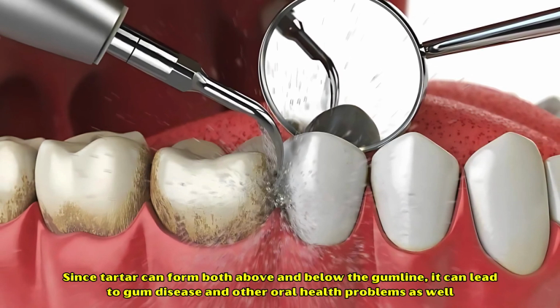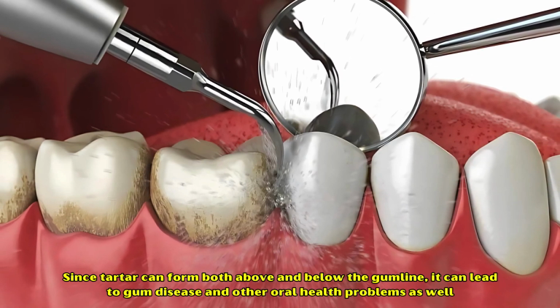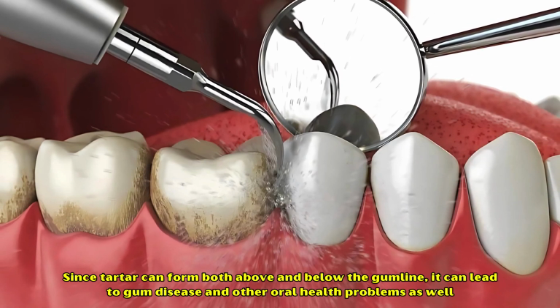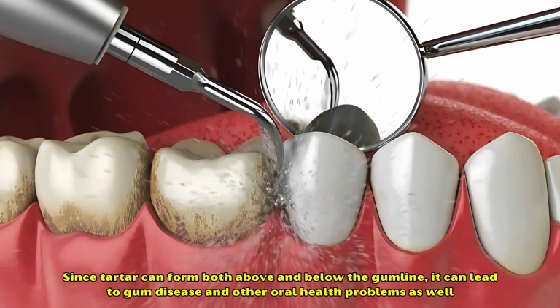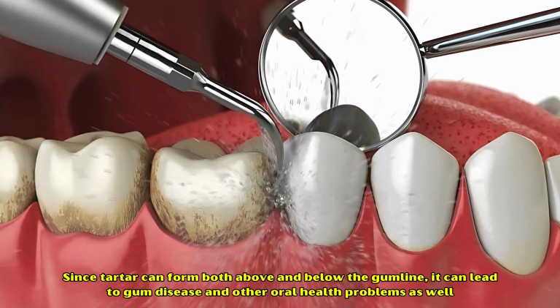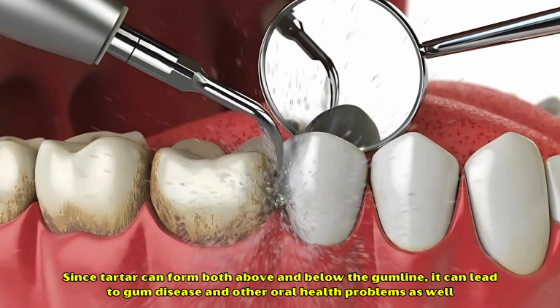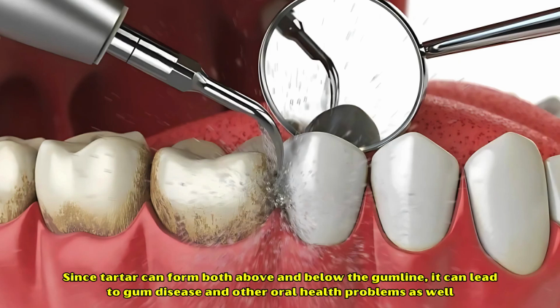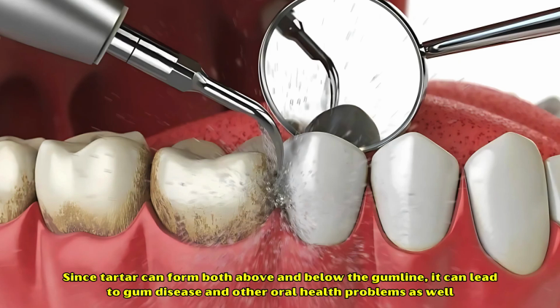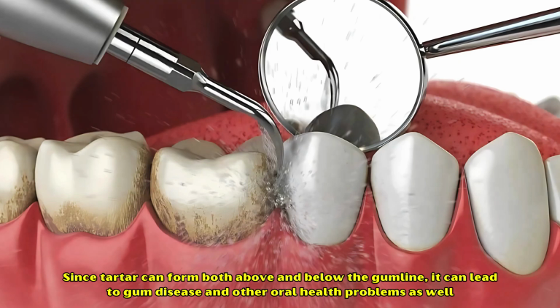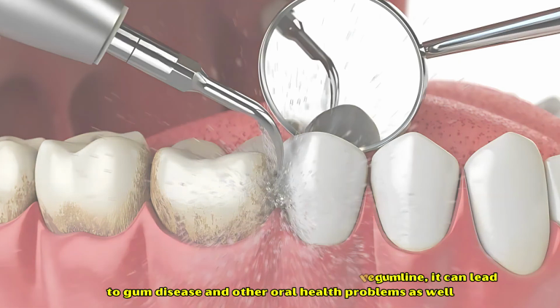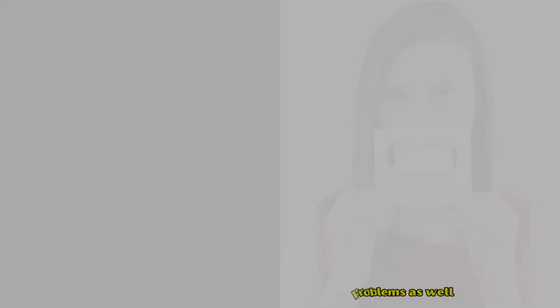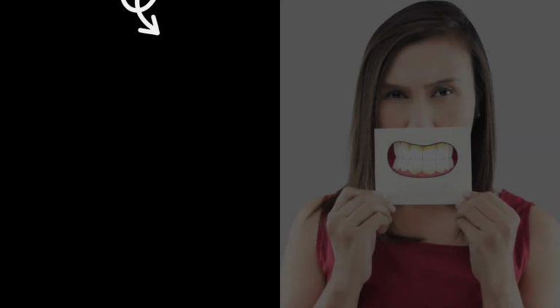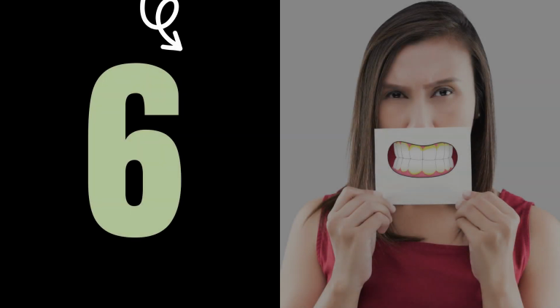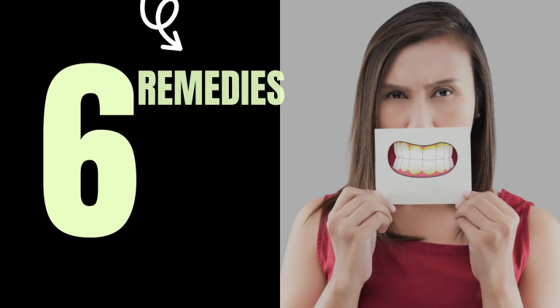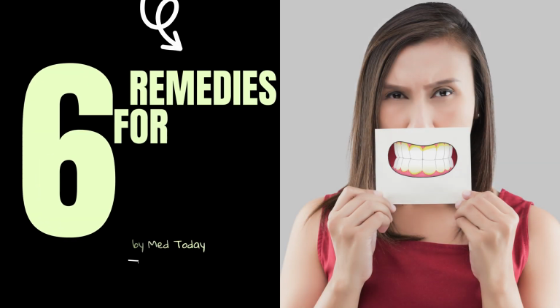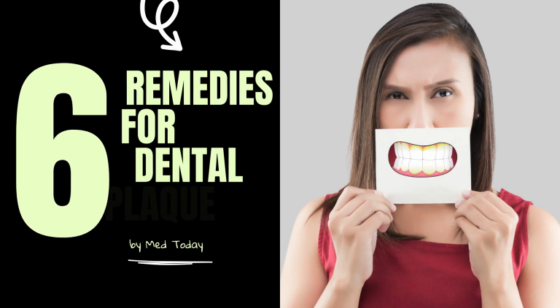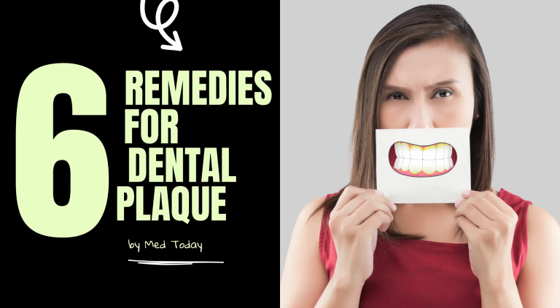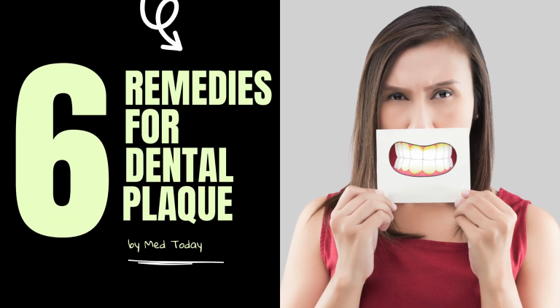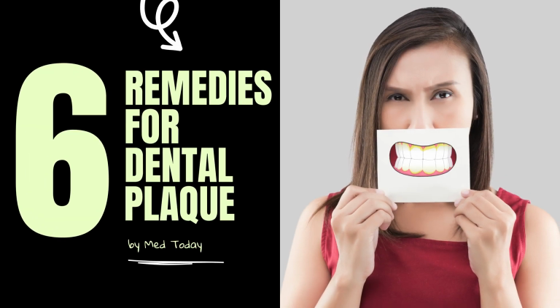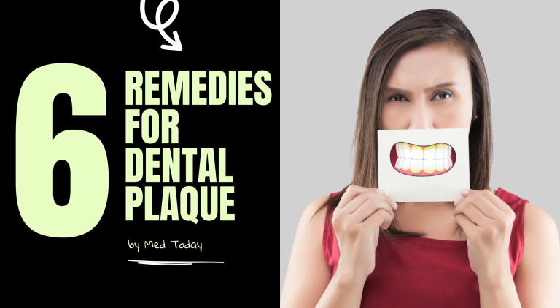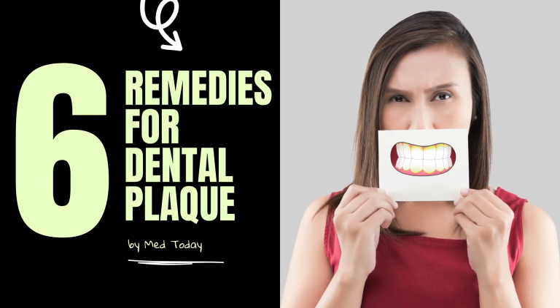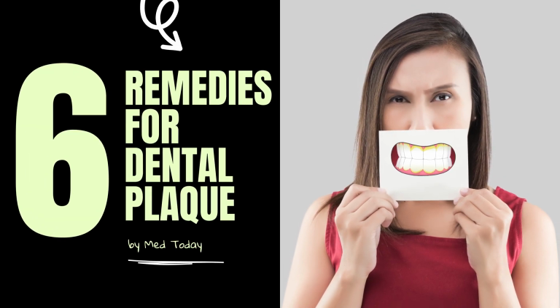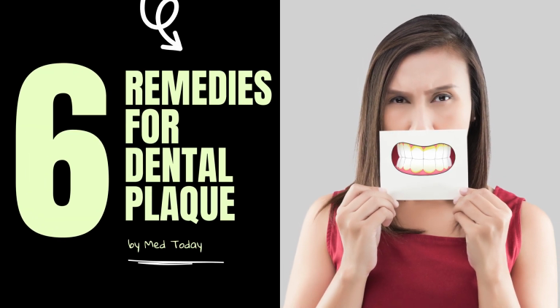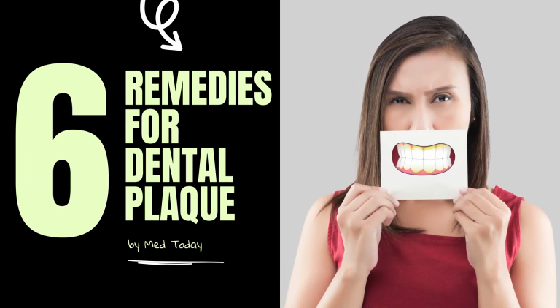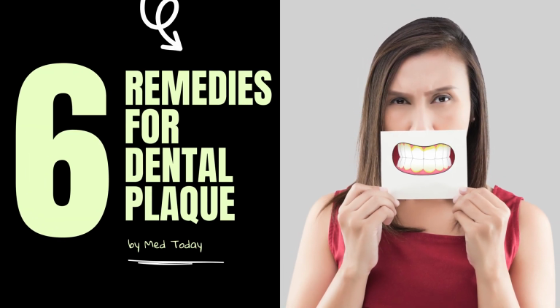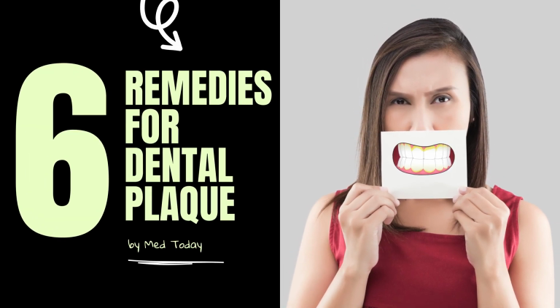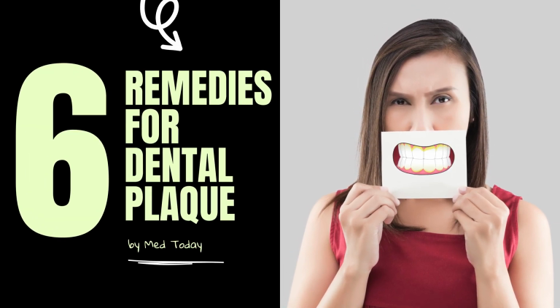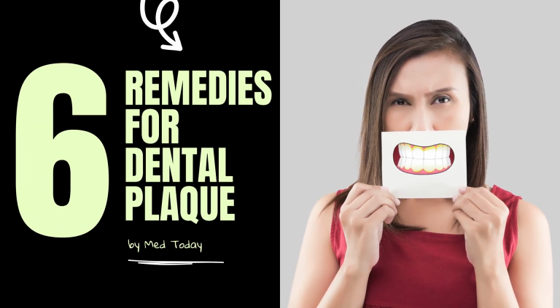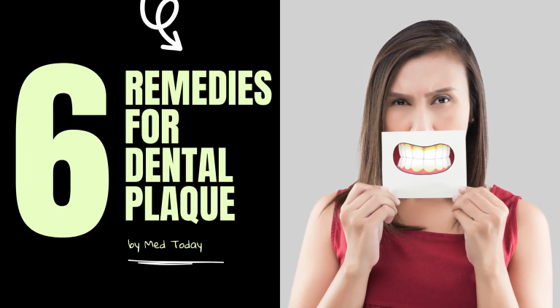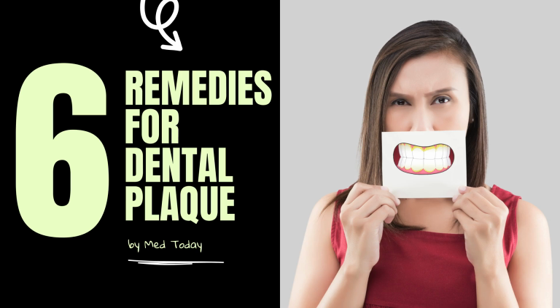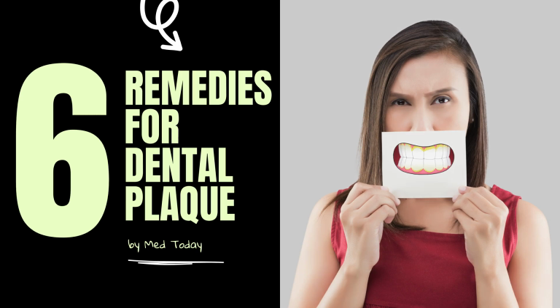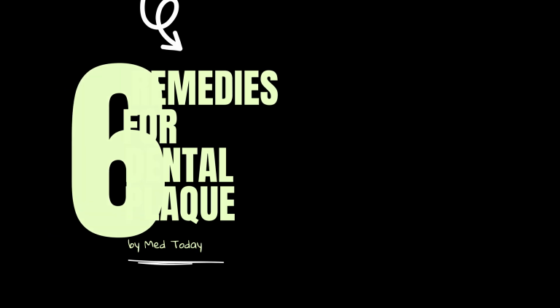So, in this video you are going to learn 6 natural ways to get rid of dental plaque and tartar quickly and effectively.